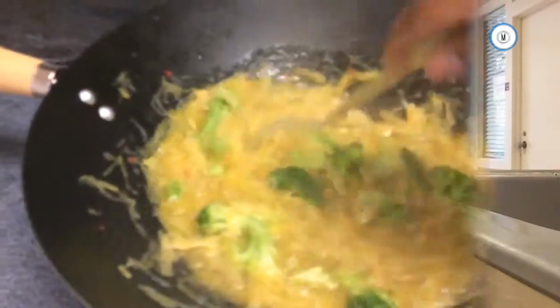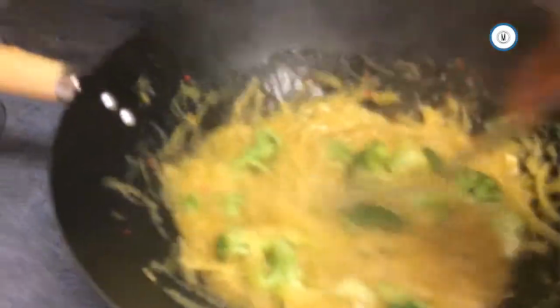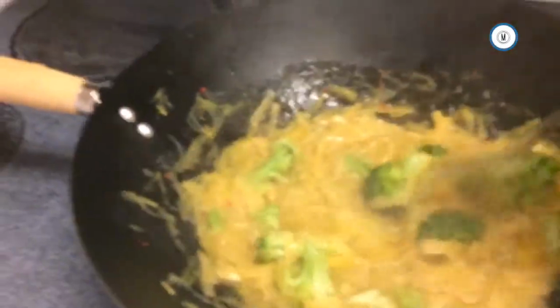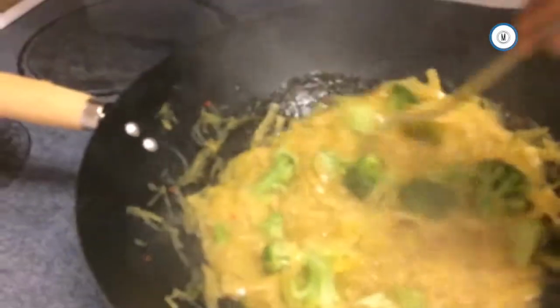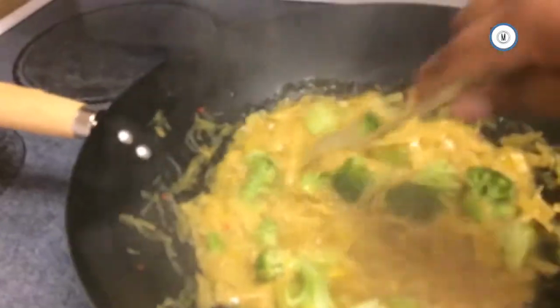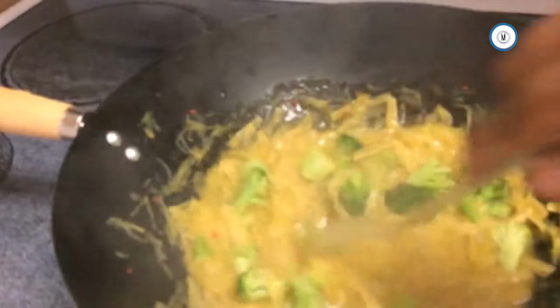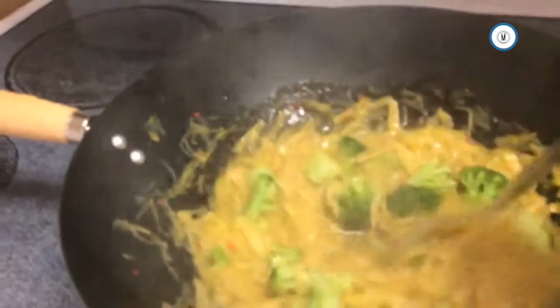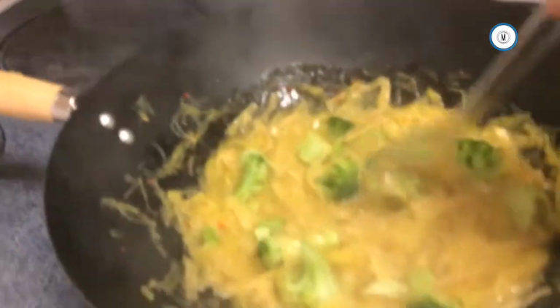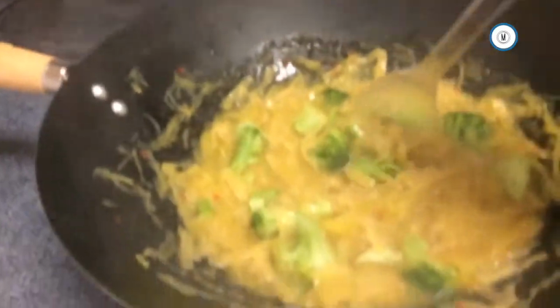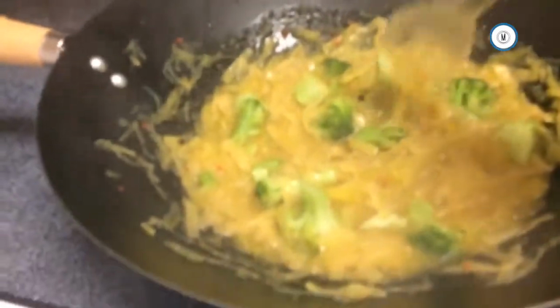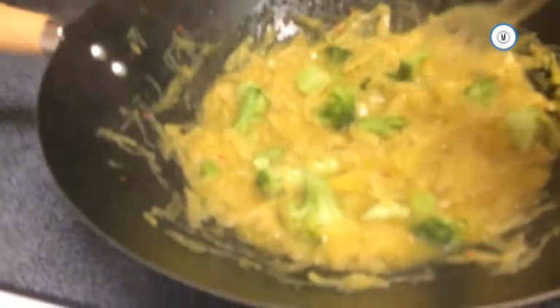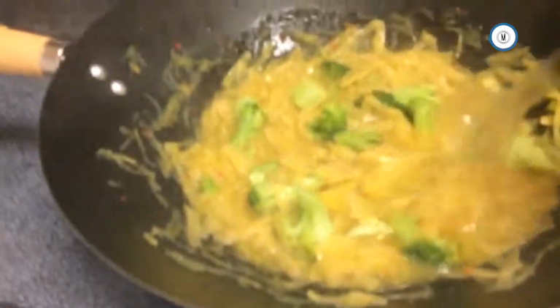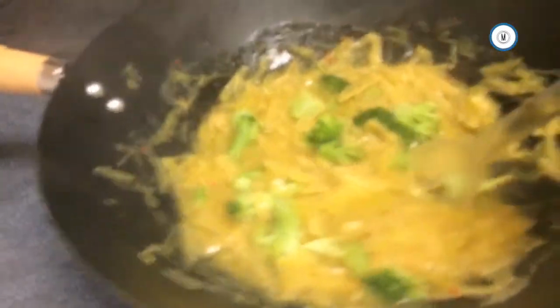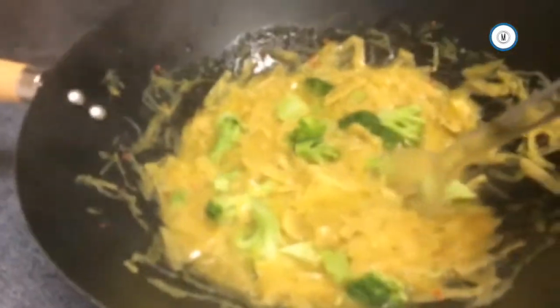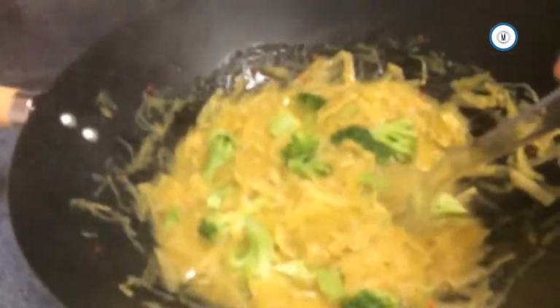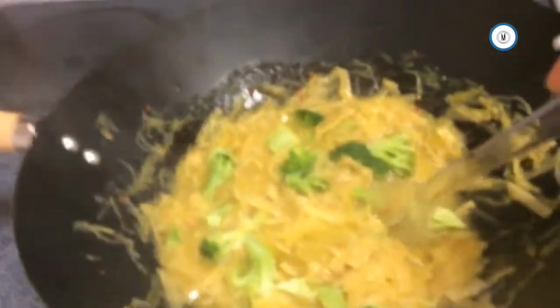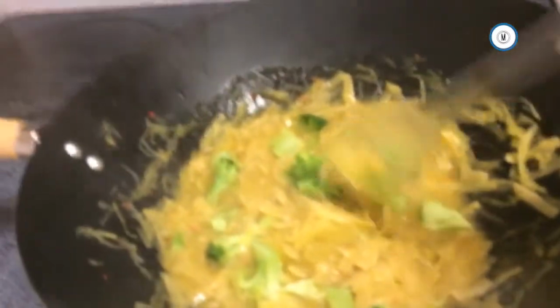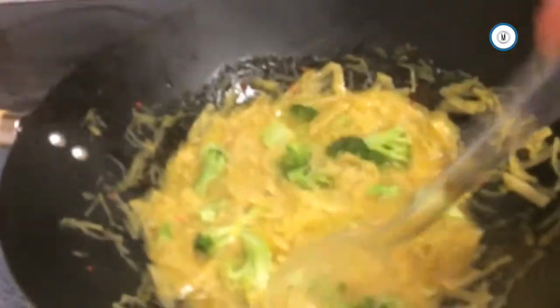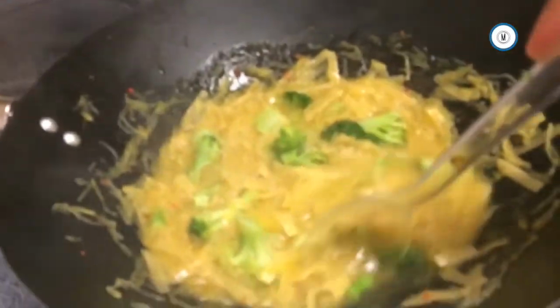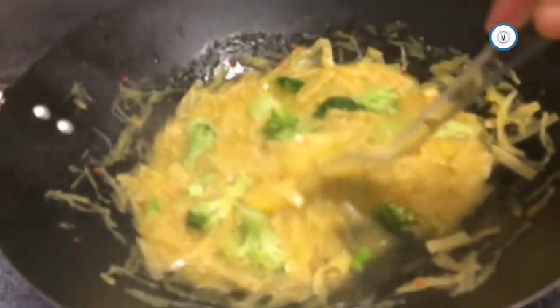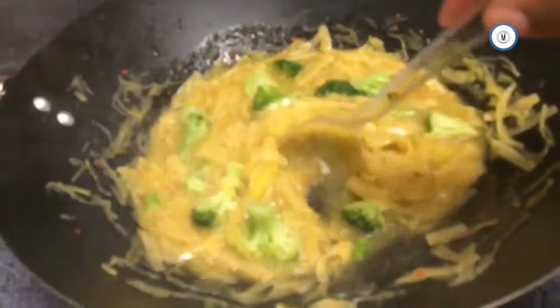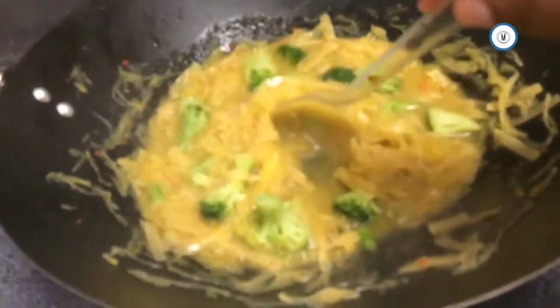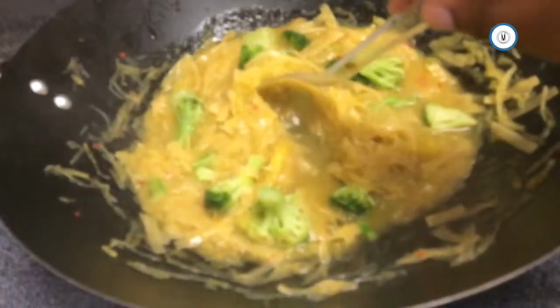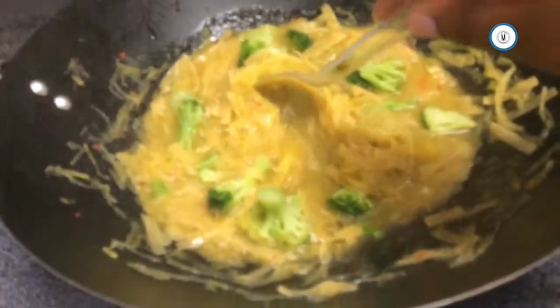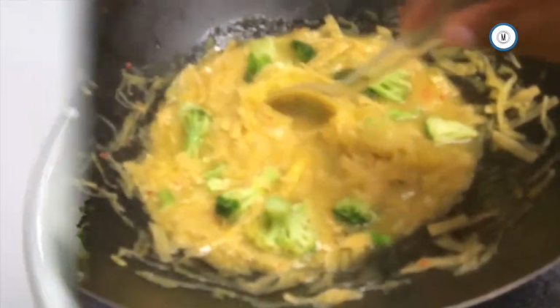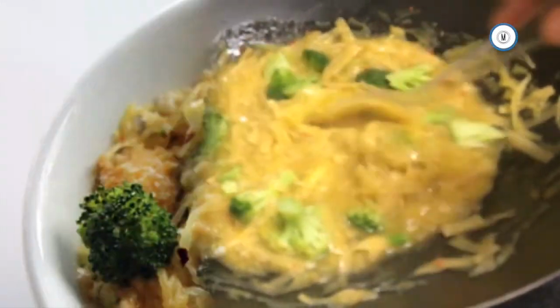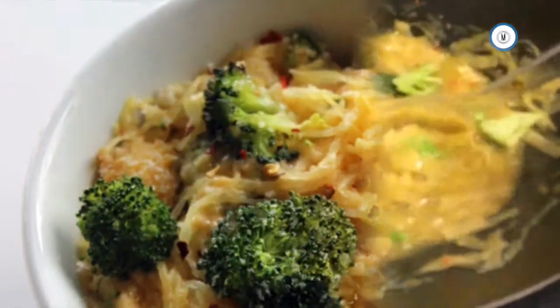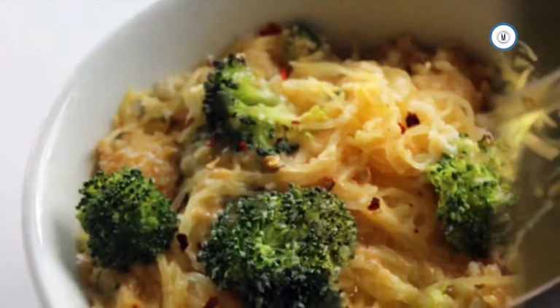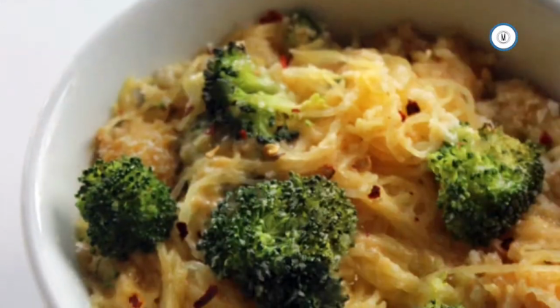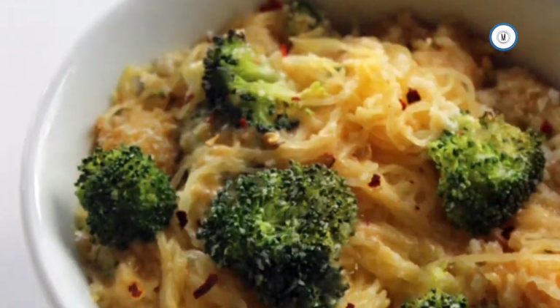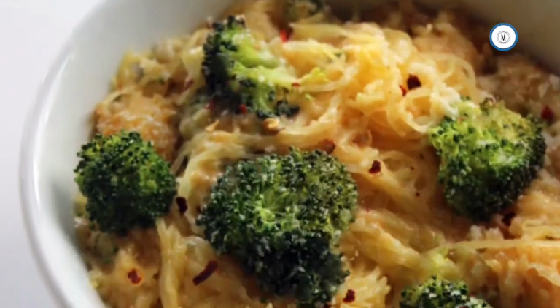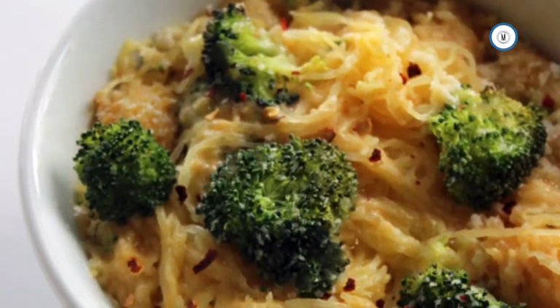I used the Noir pasta sides and added a little bit of broccoli and carrots. And there you are.